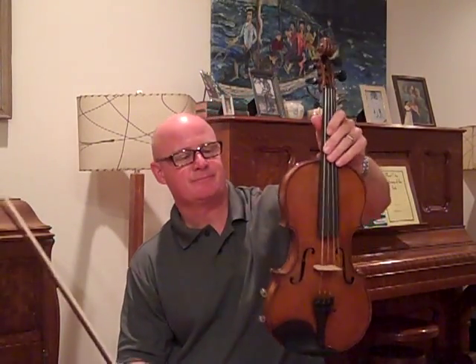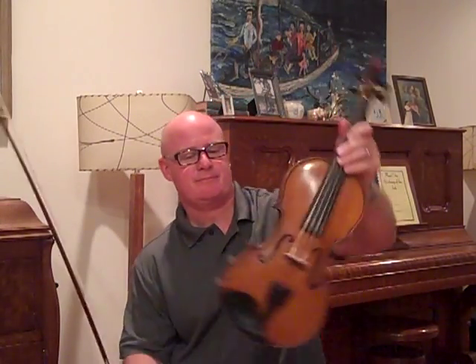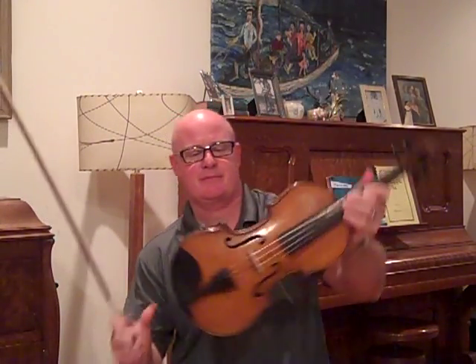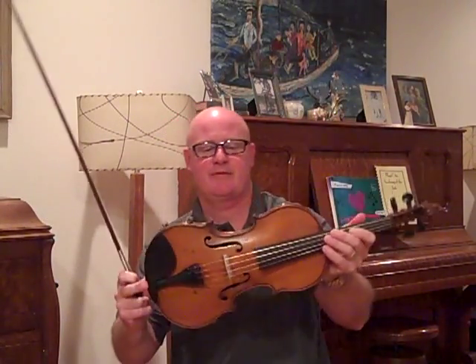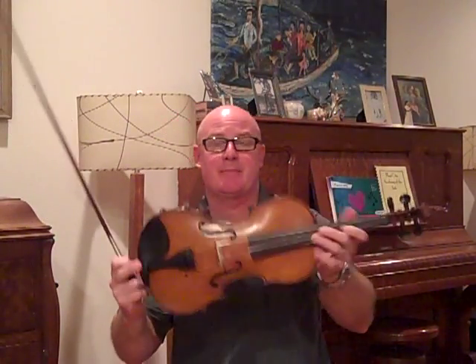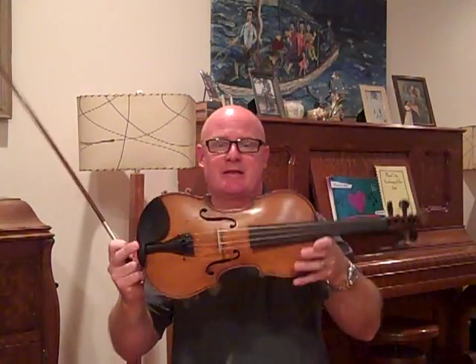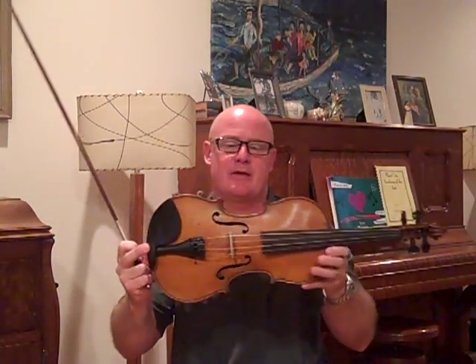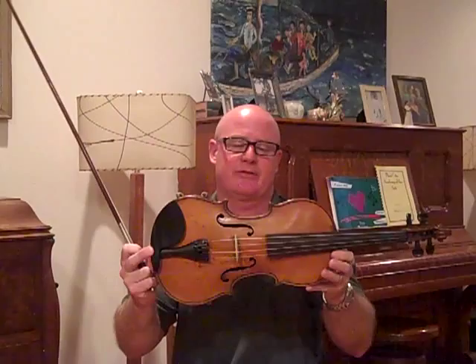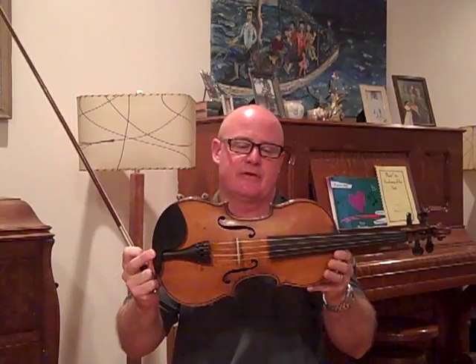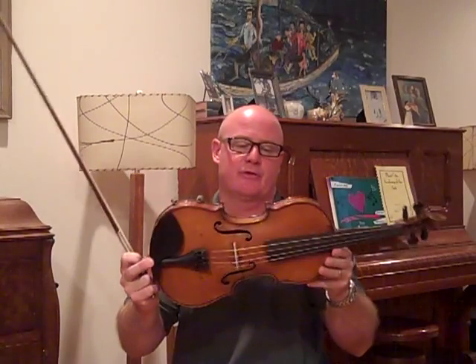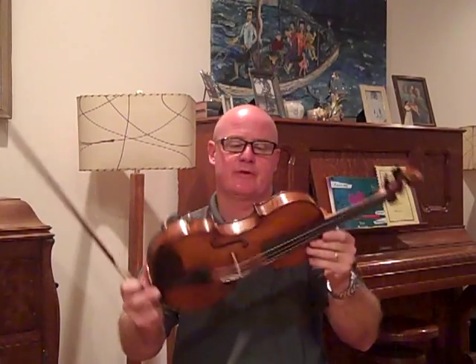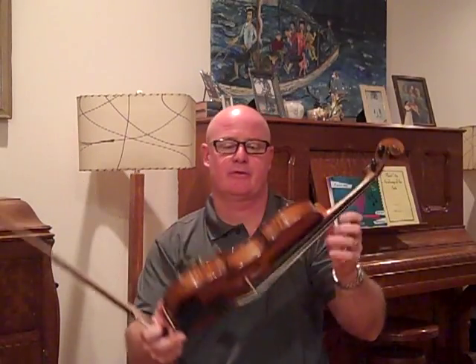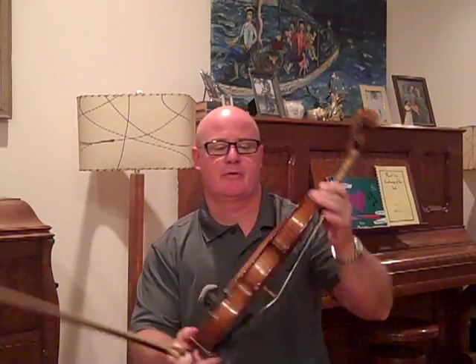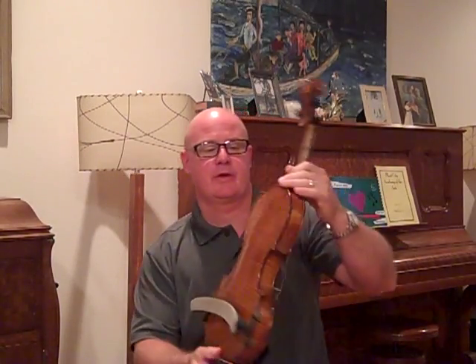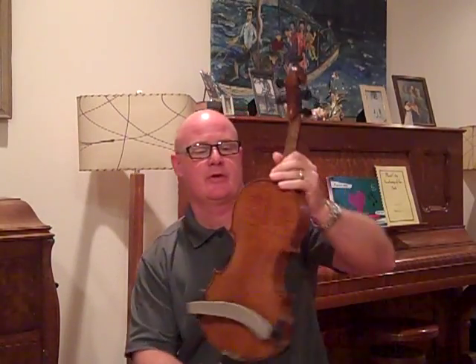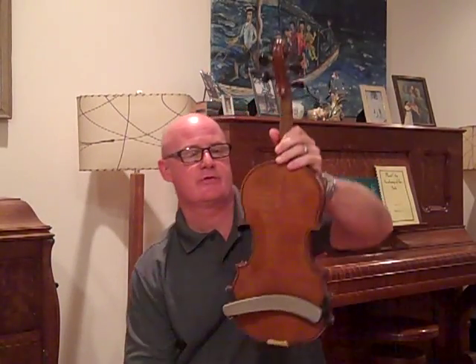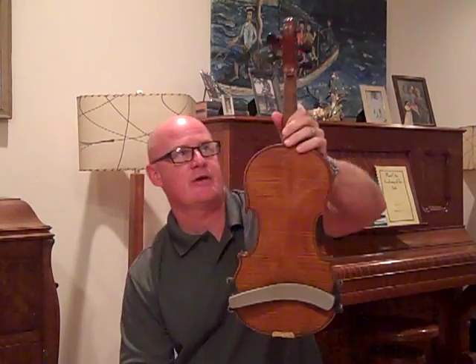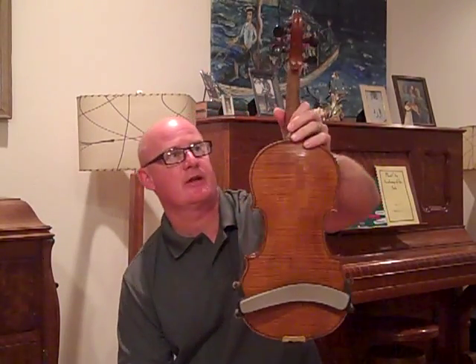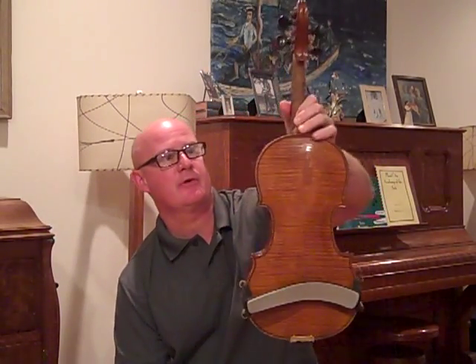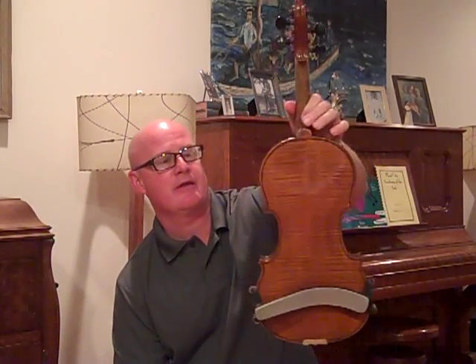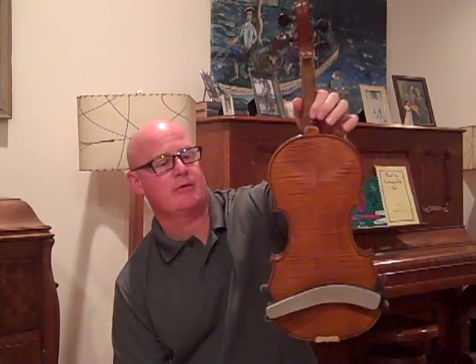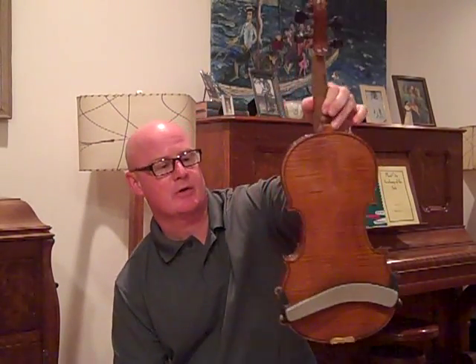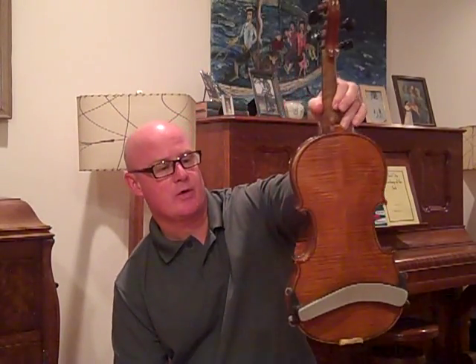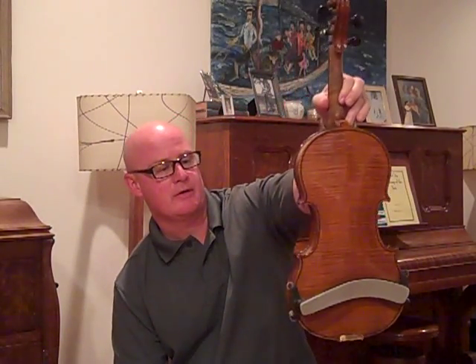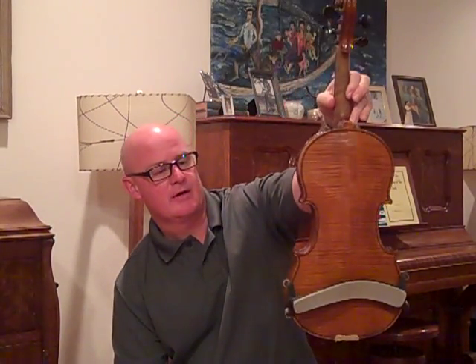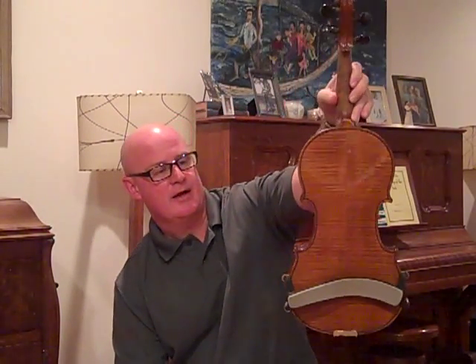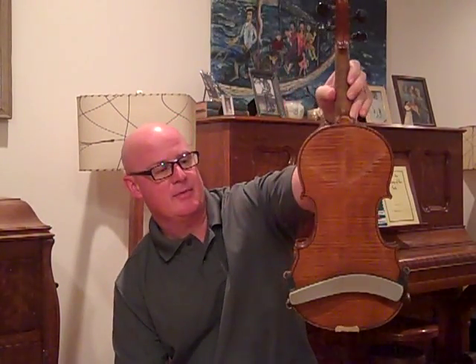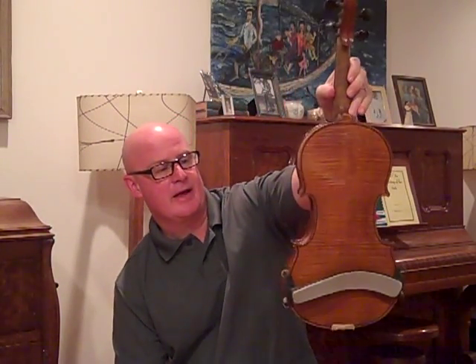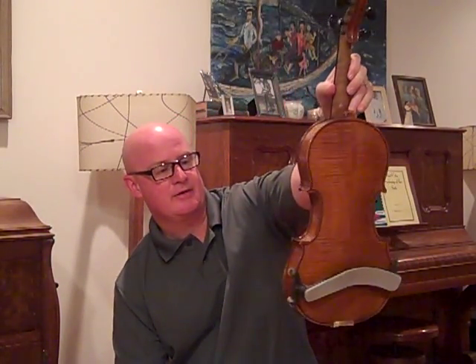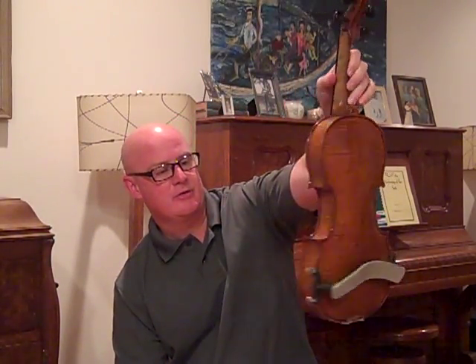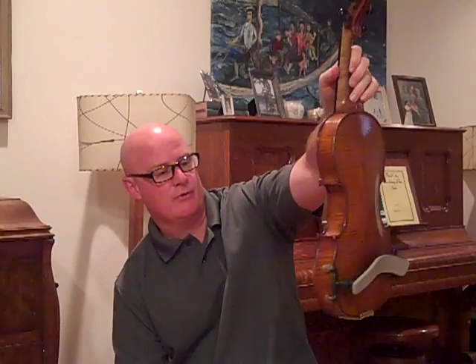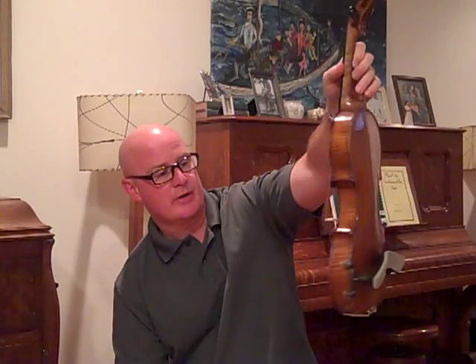Anyway, if anybody's interested in this violin or want to hear another sound clip or a recording, I'll be glad to do it for you.